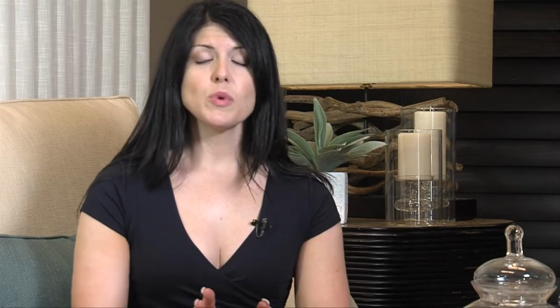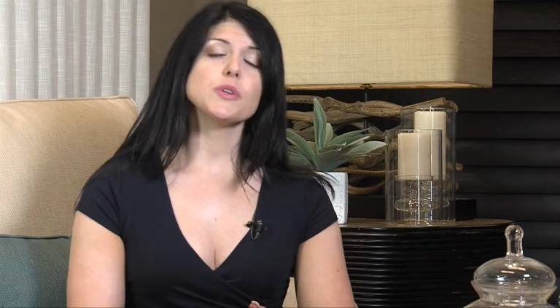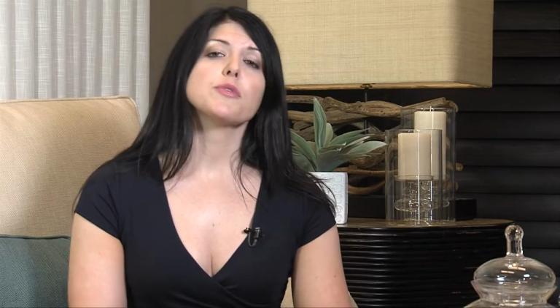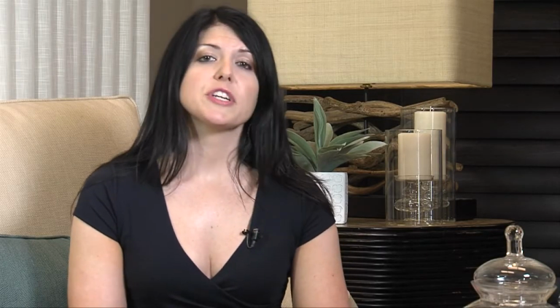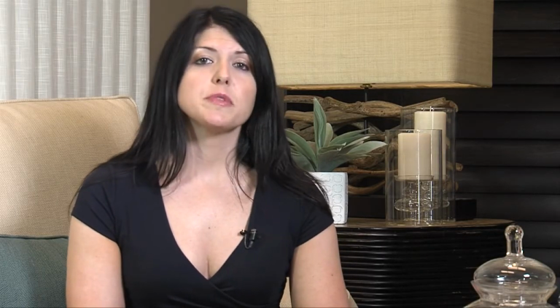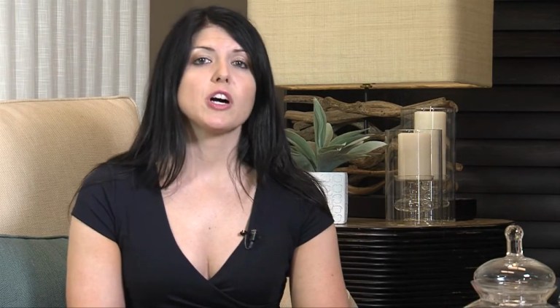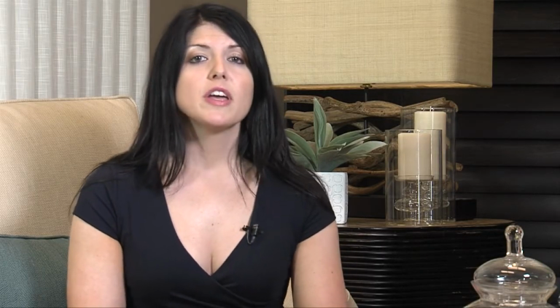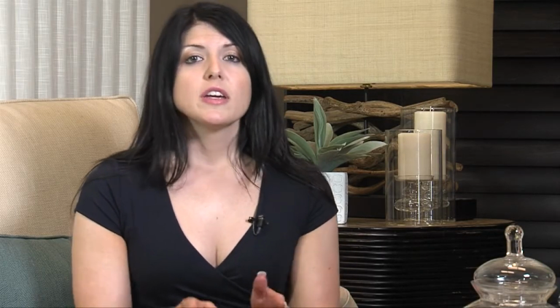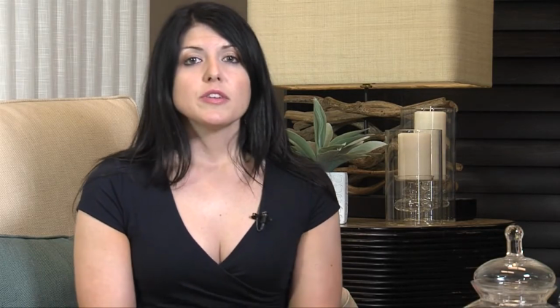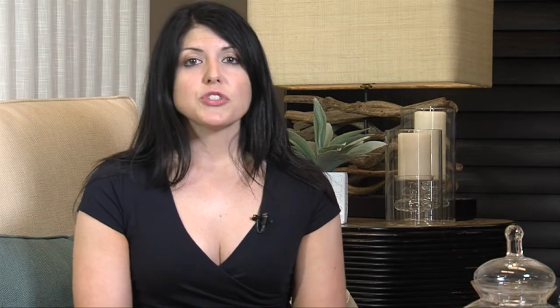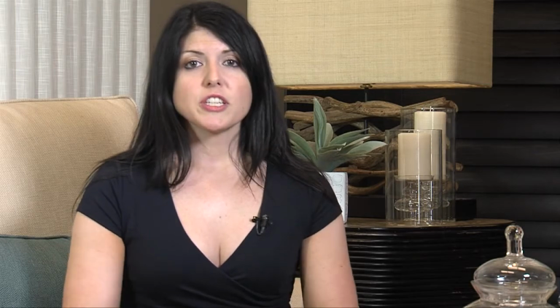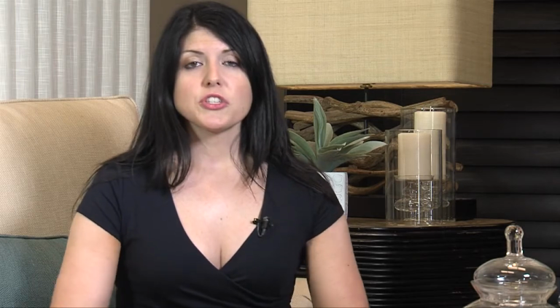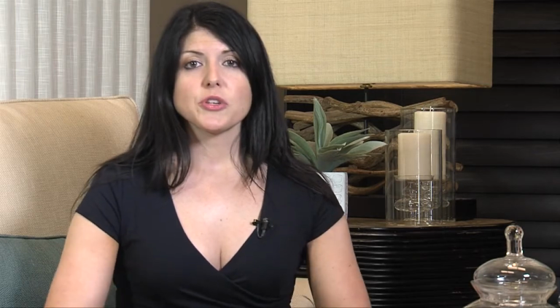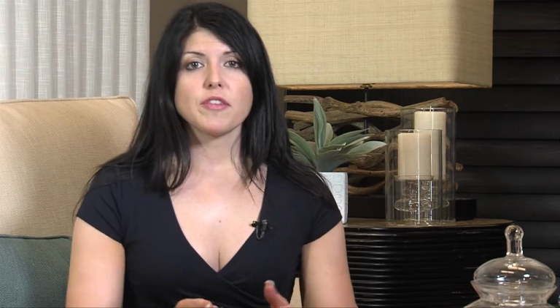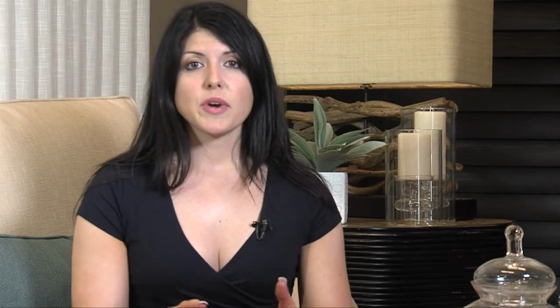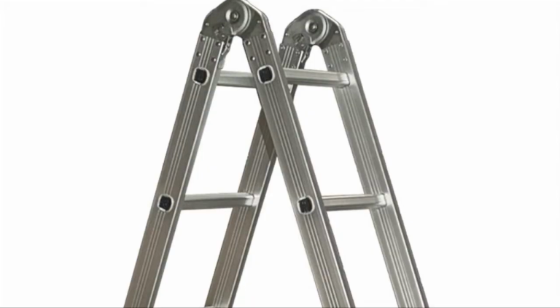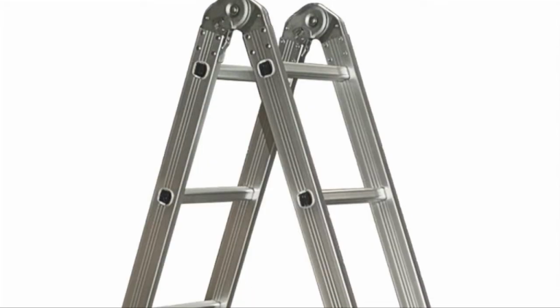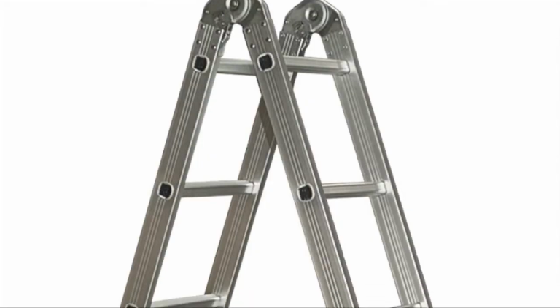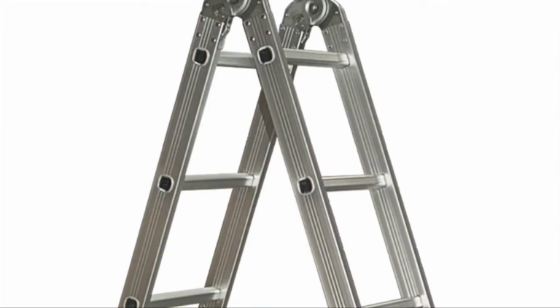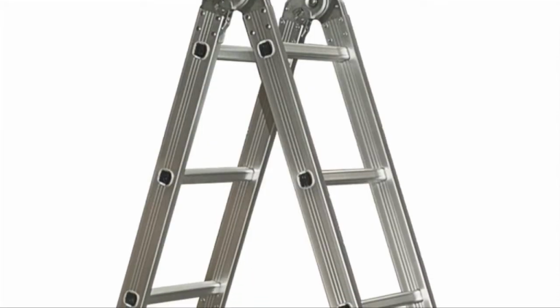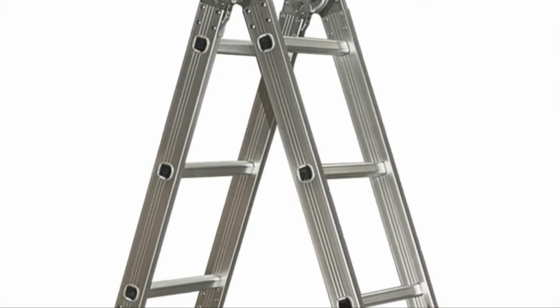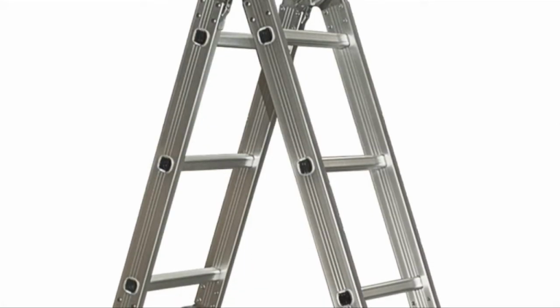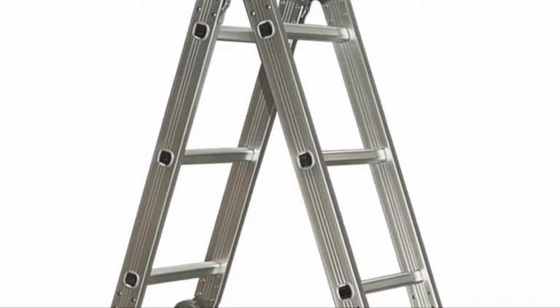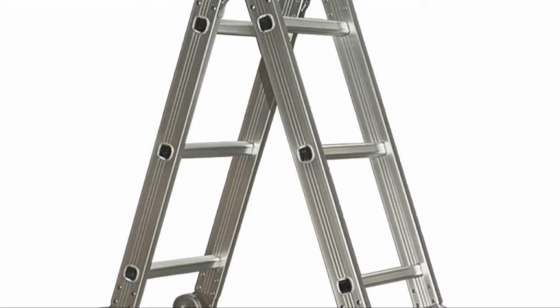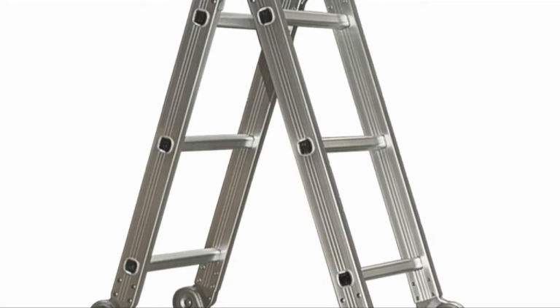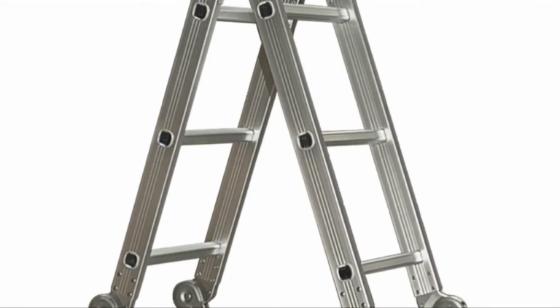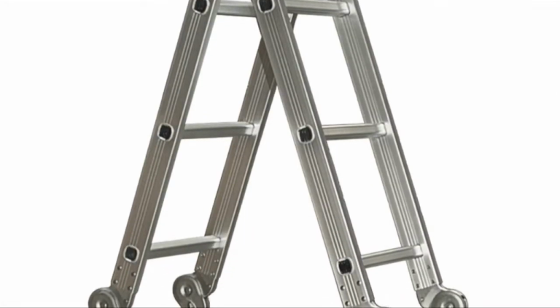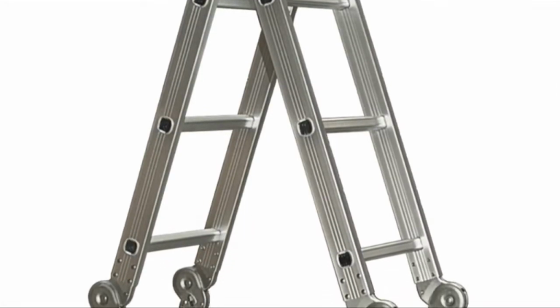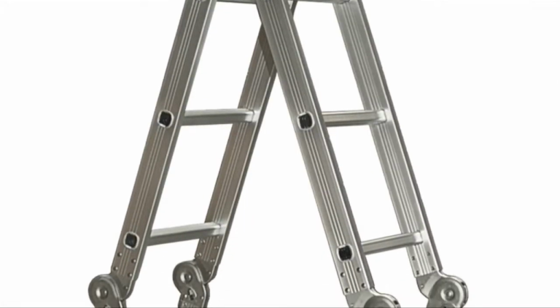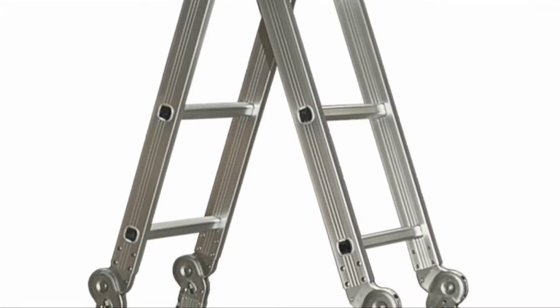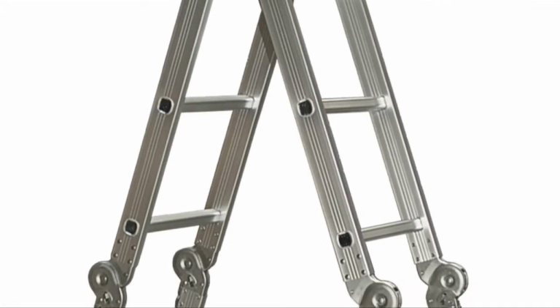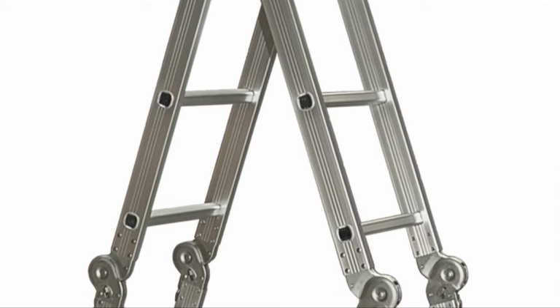Once you have the replacement bulb, check to be sure that you have the right ladder and that it's in a safe place before you climb up on any ladder, if you need a ladder.